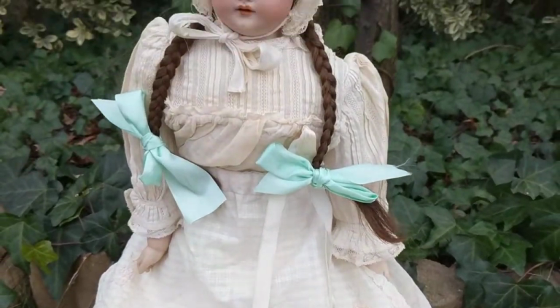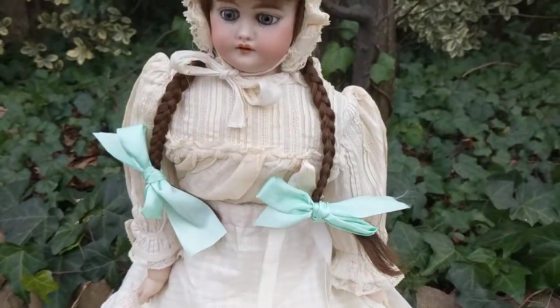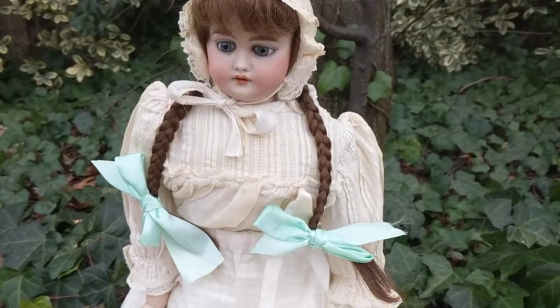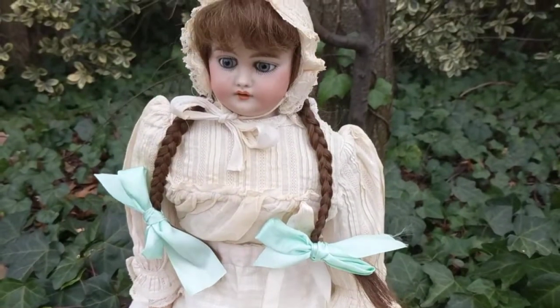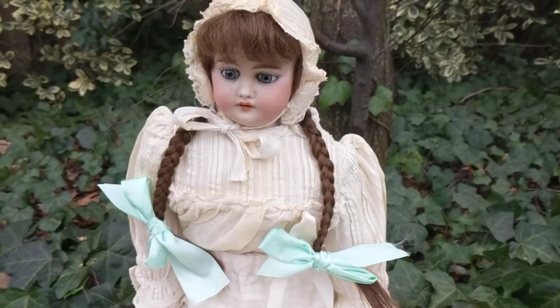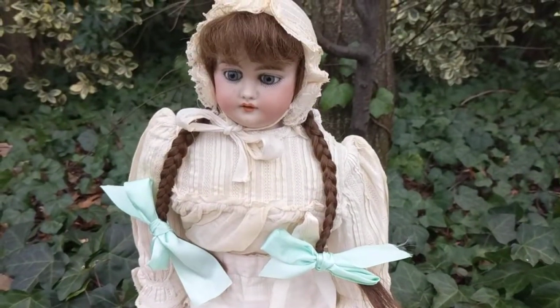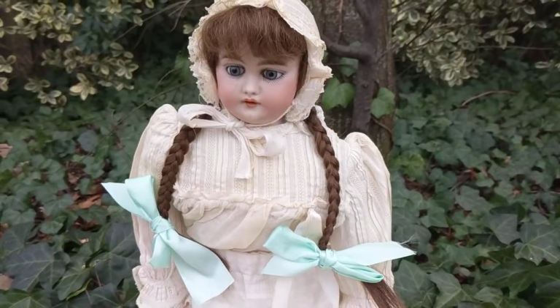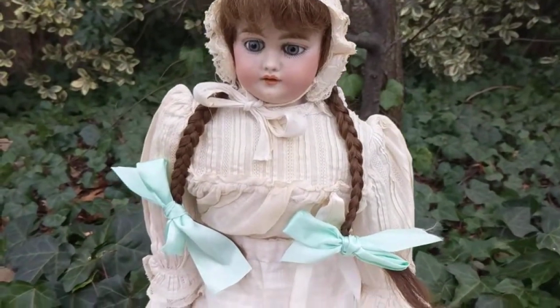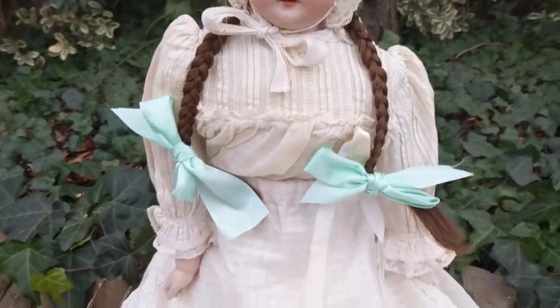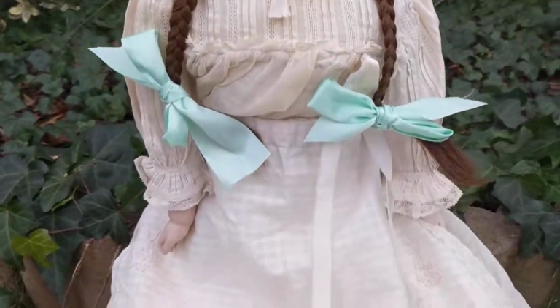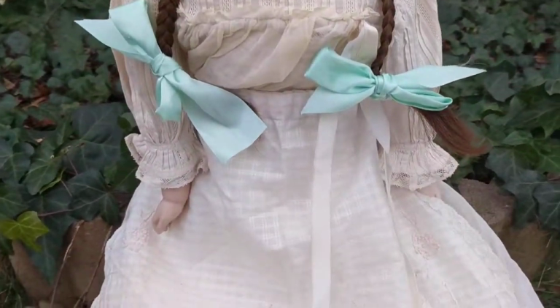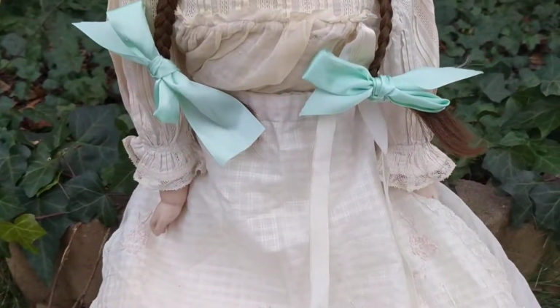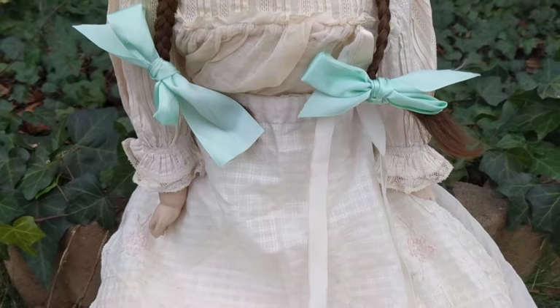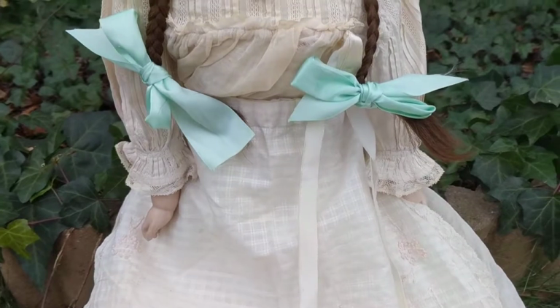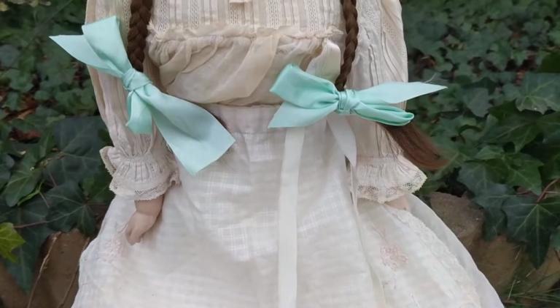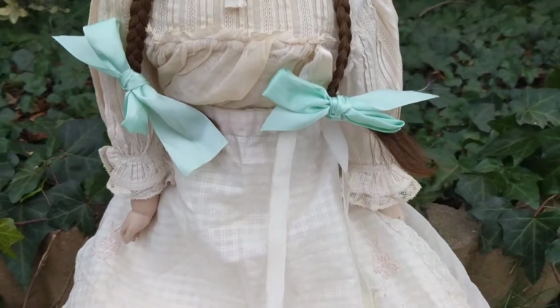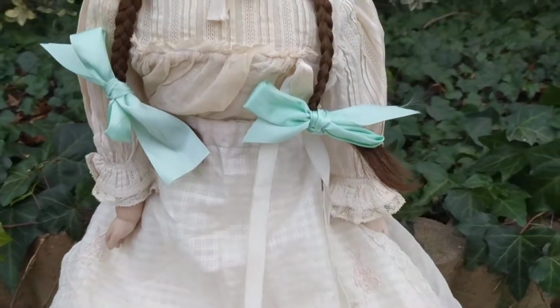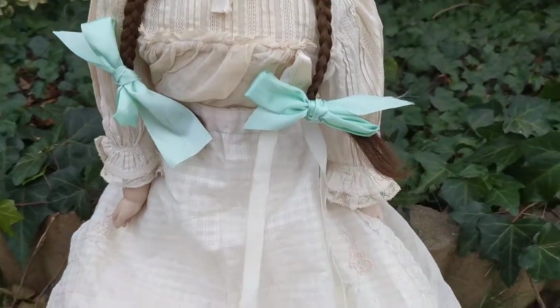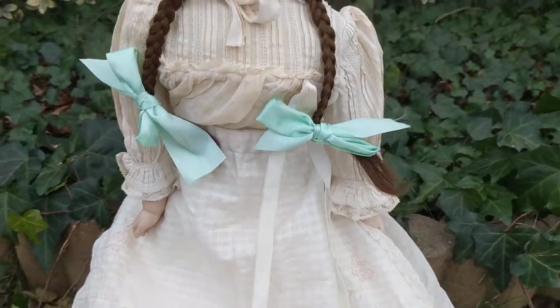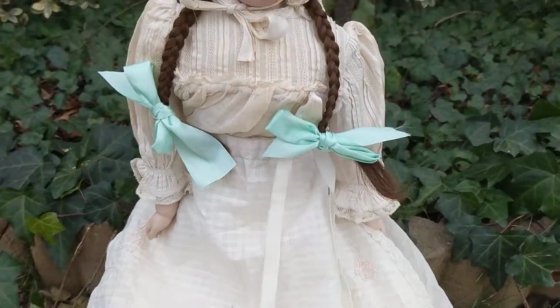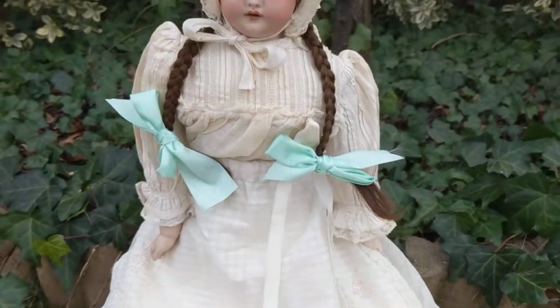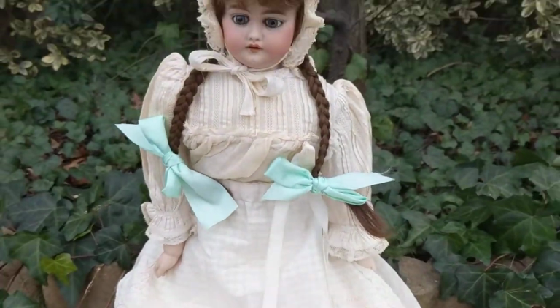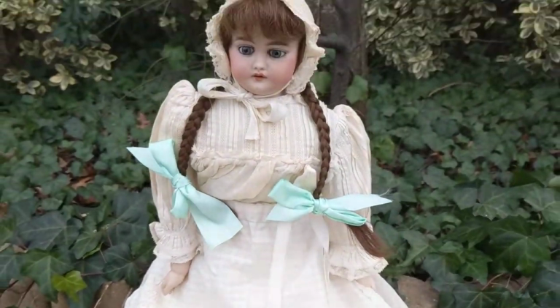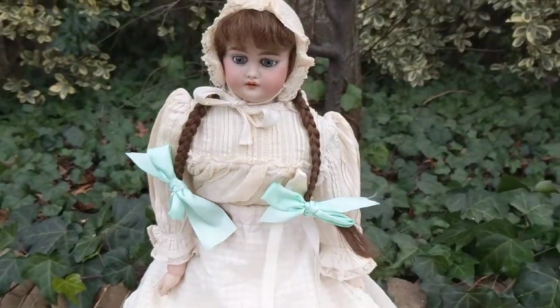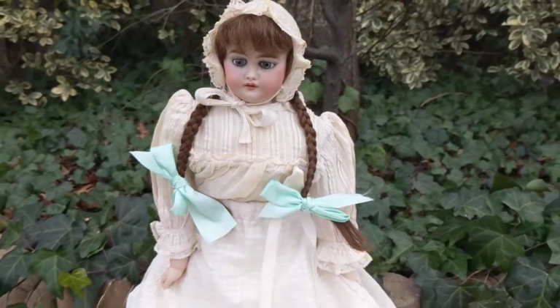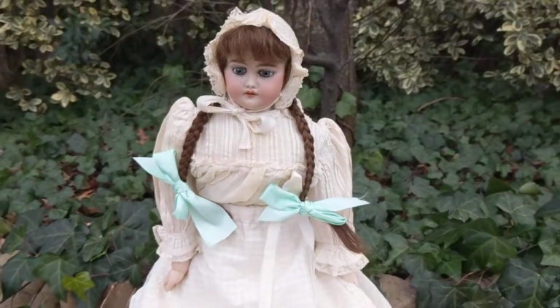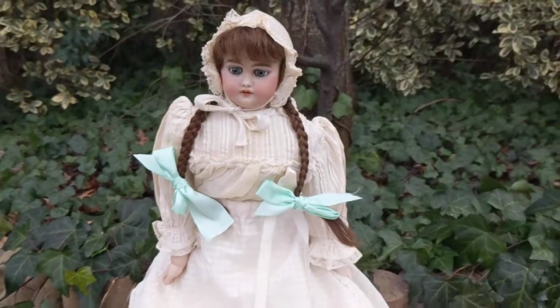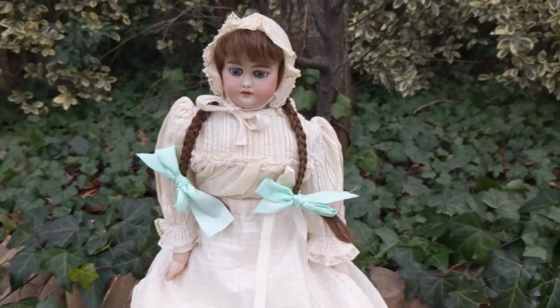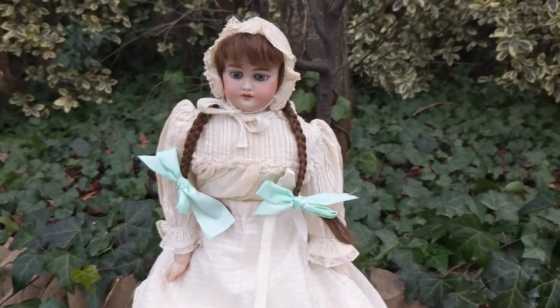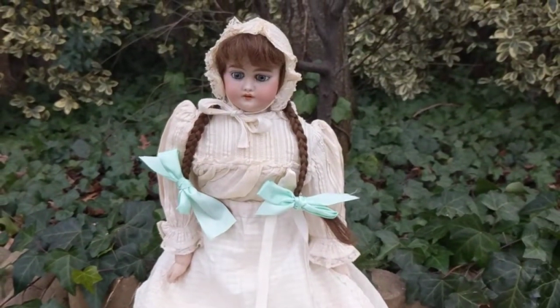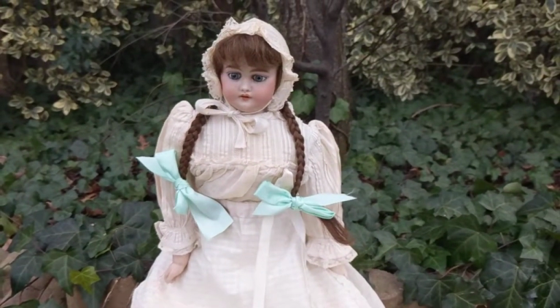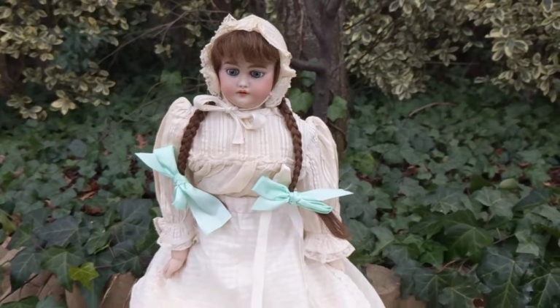And as you can see, her arms are fine now. After I fixed her arm that was dangling off, she's as good as new.